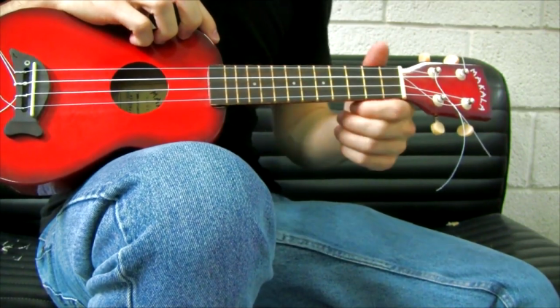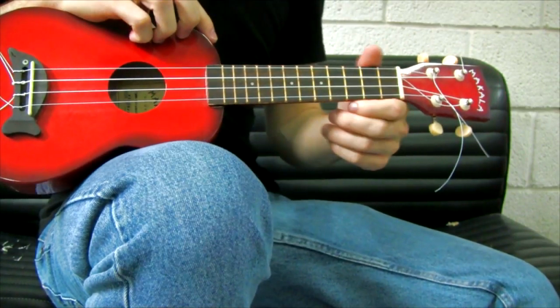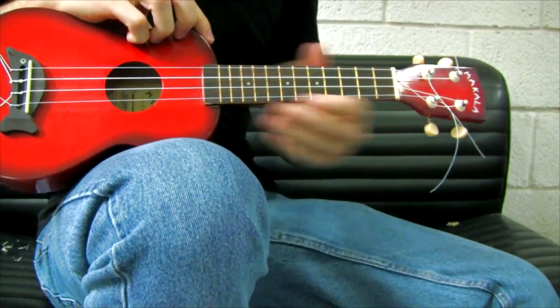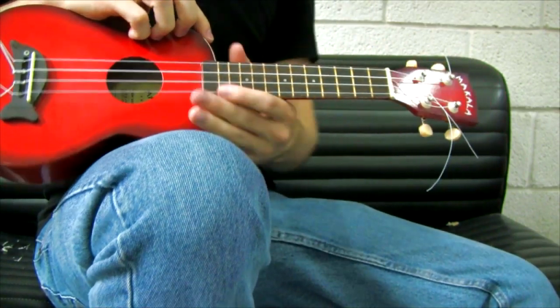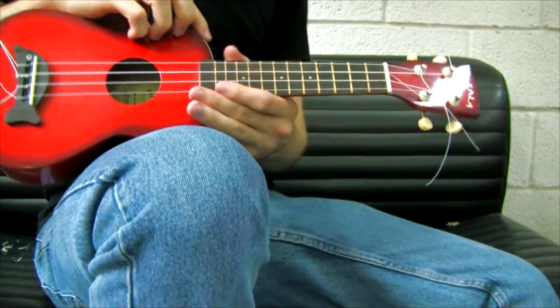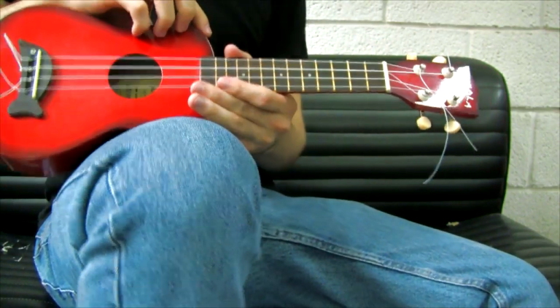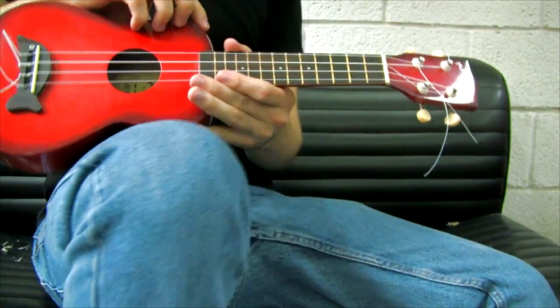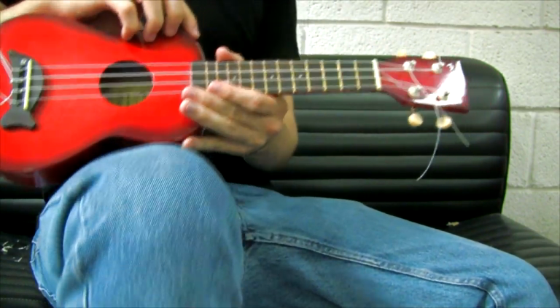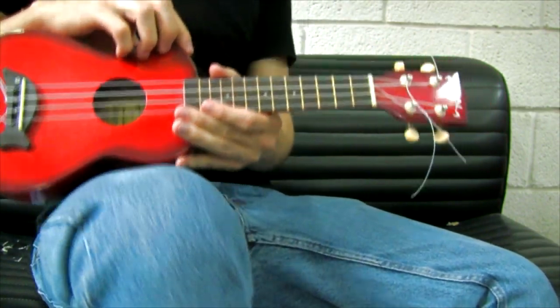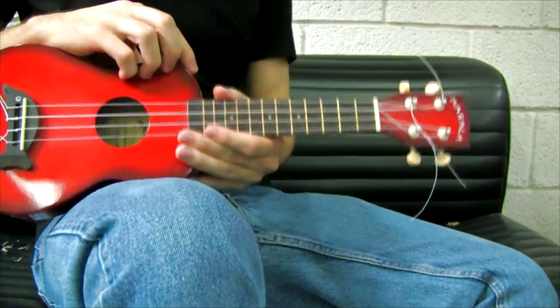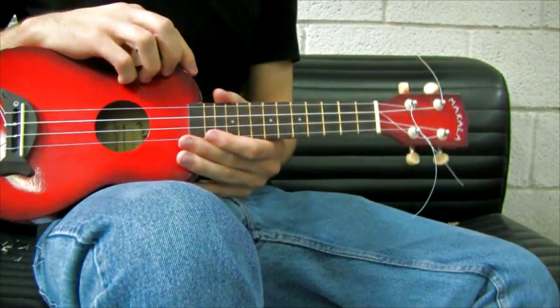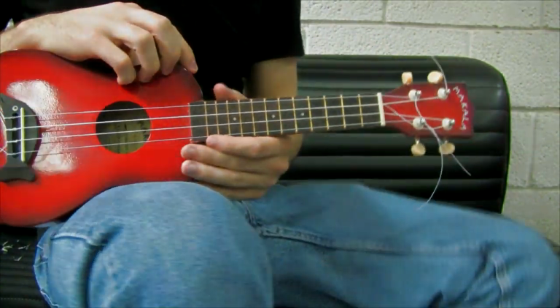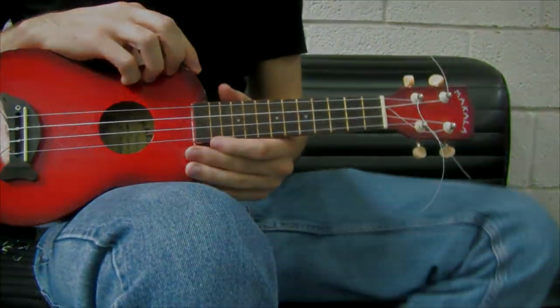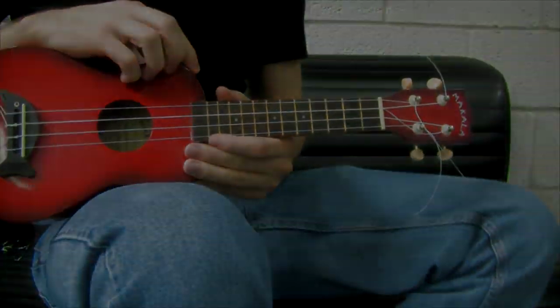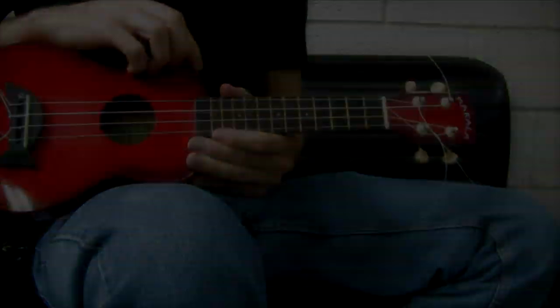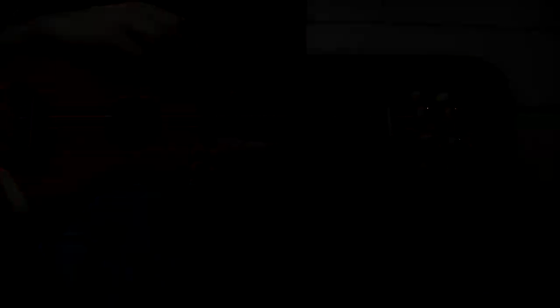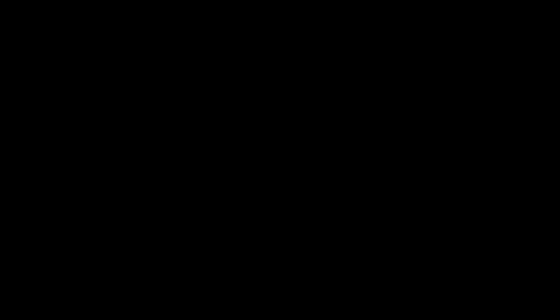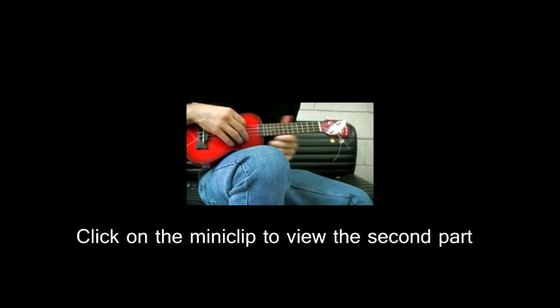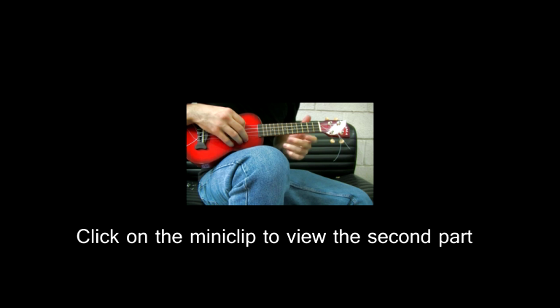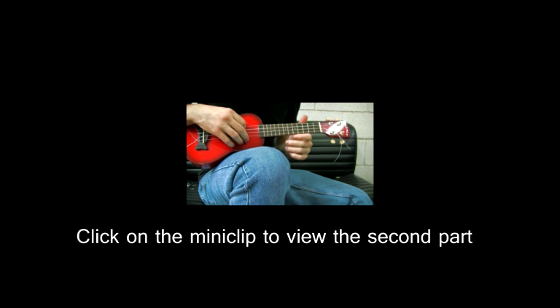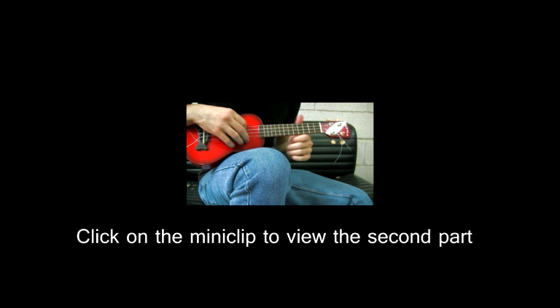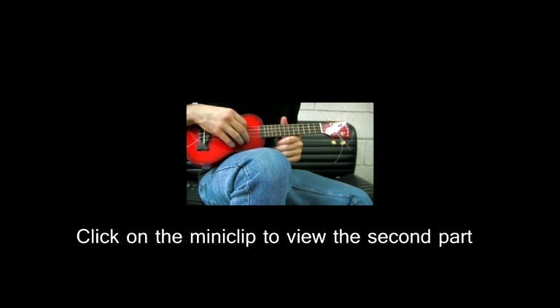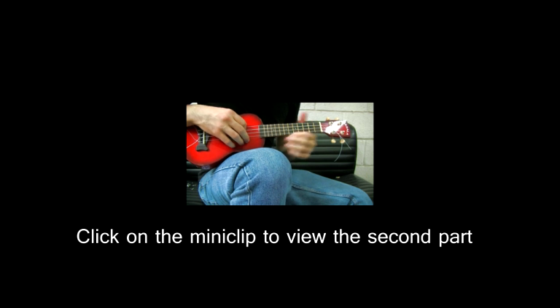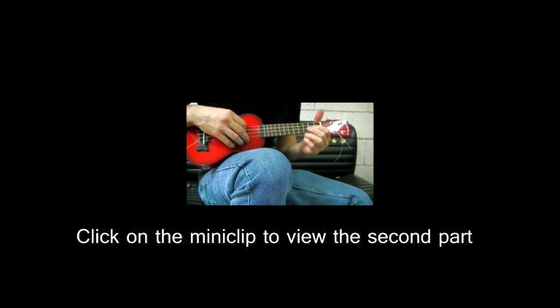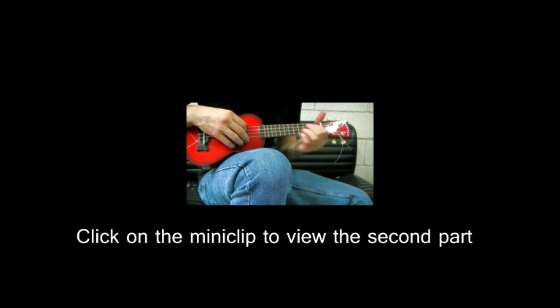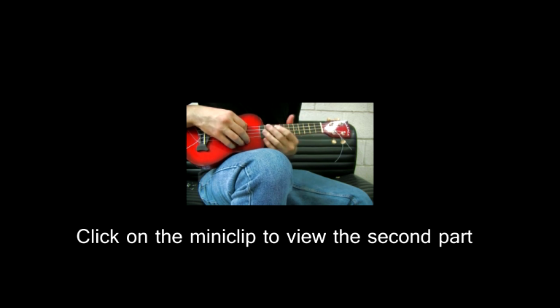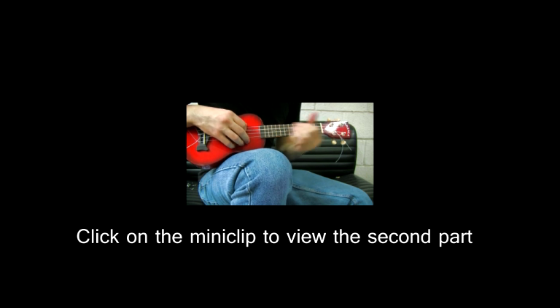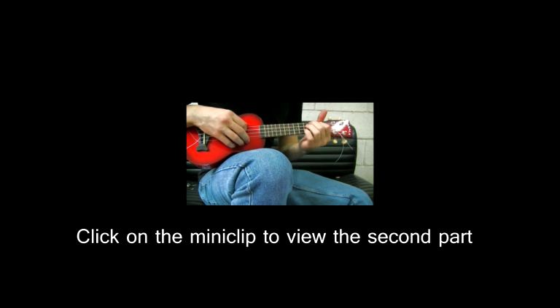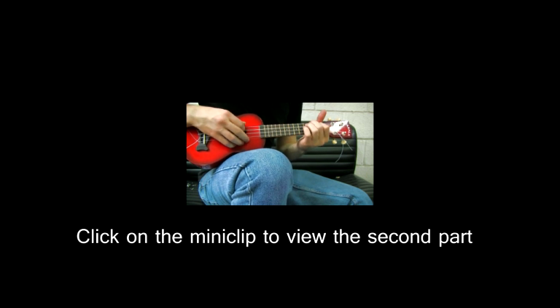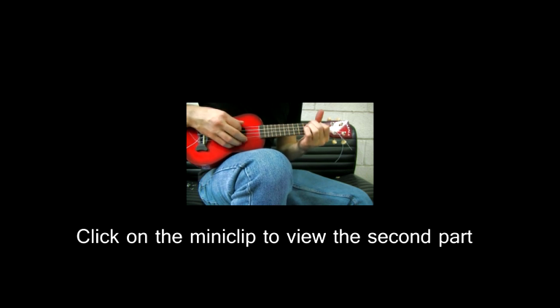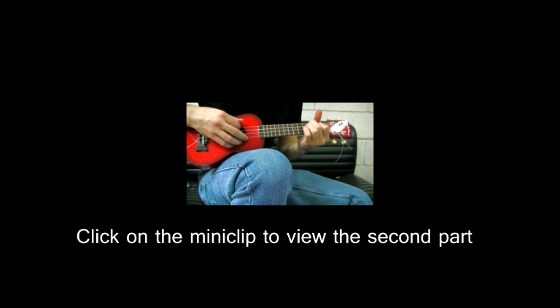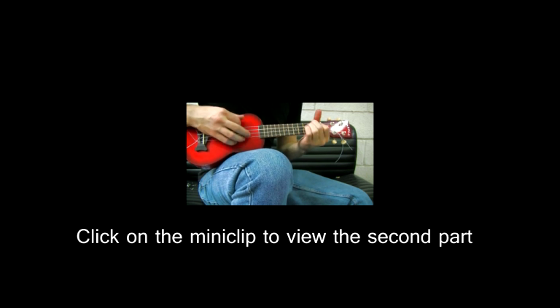And now let's see some endings. The first one will be...